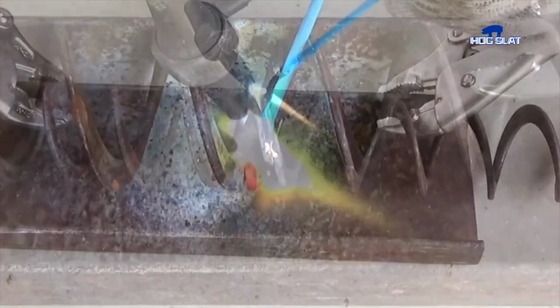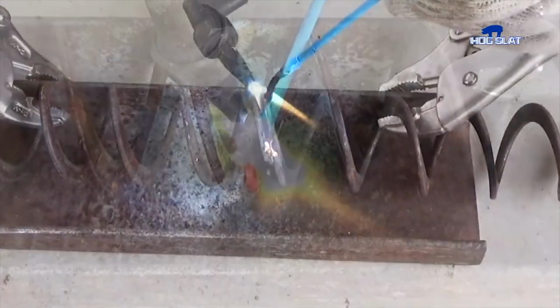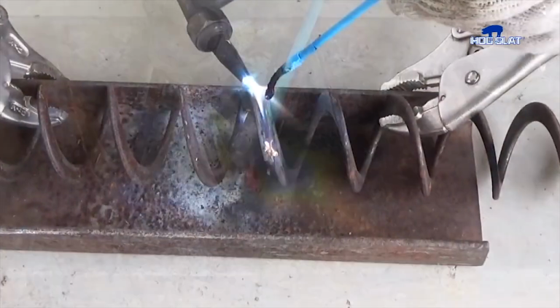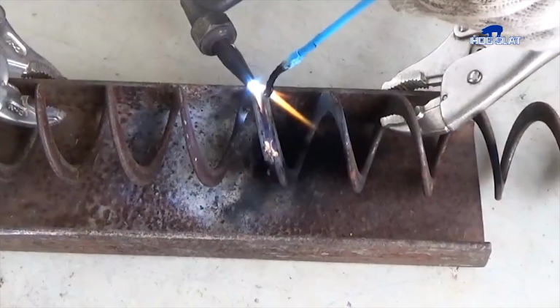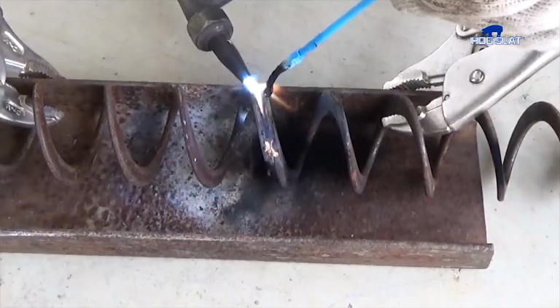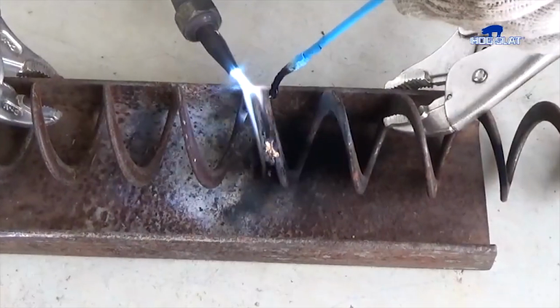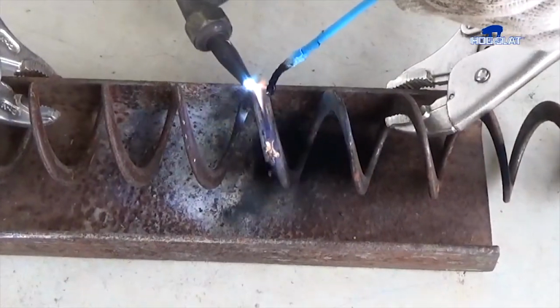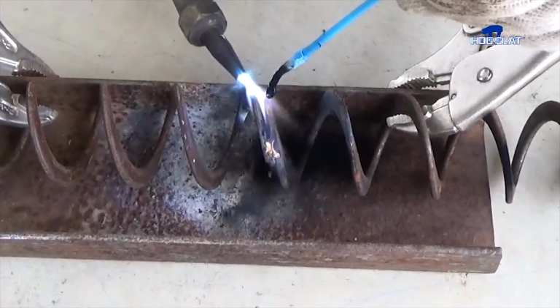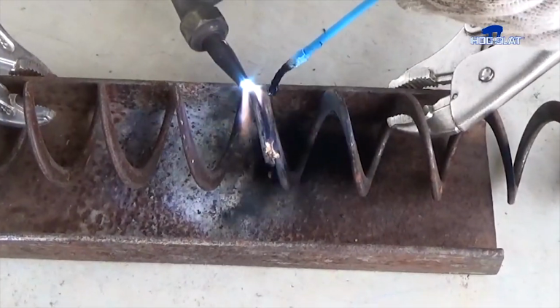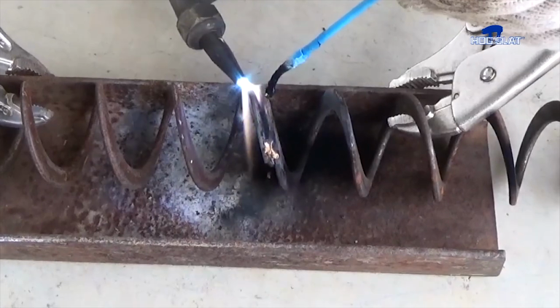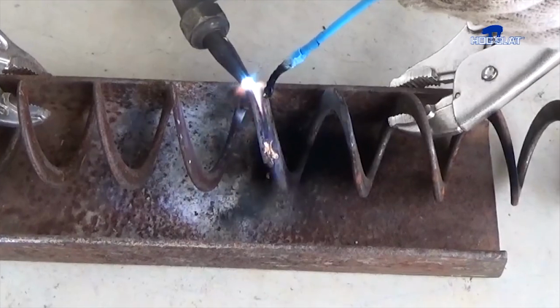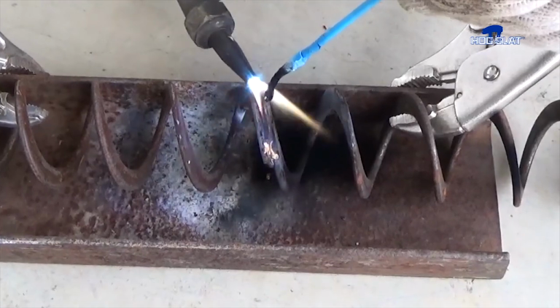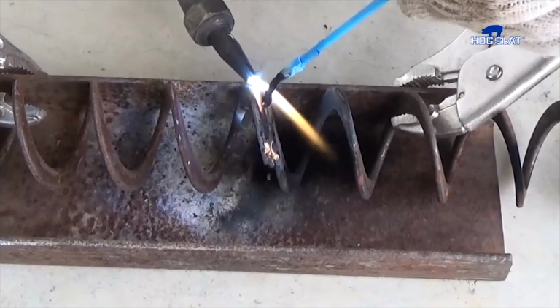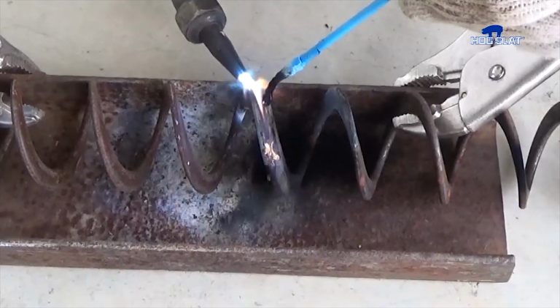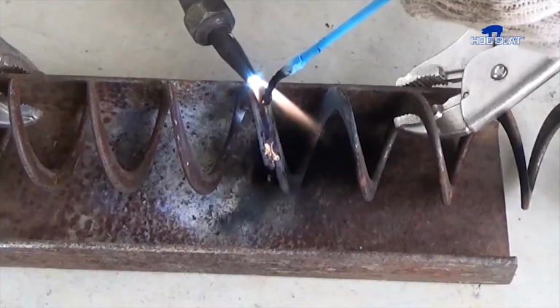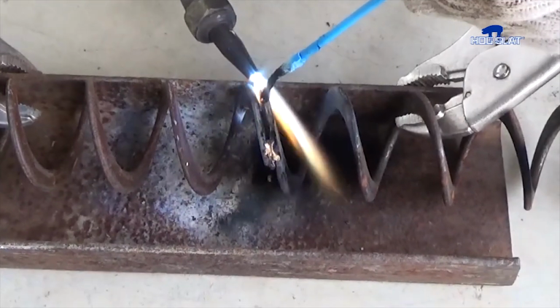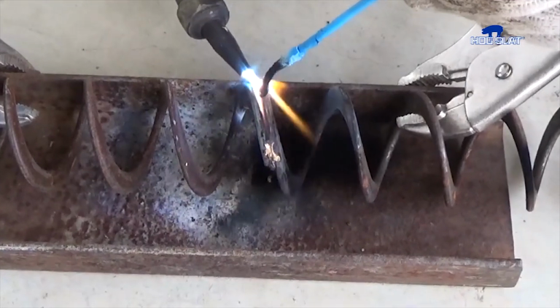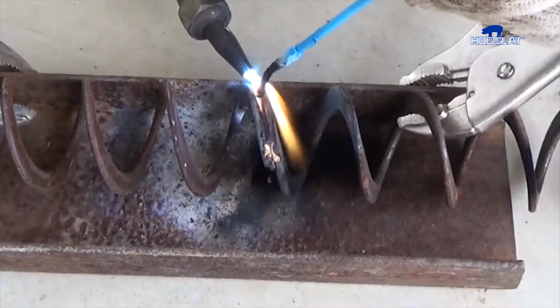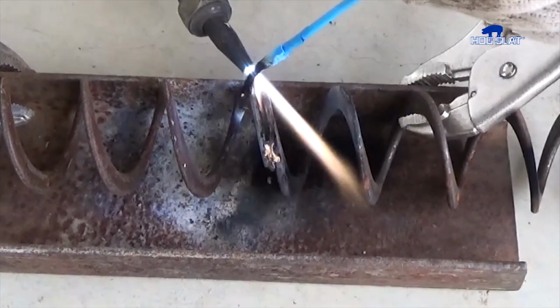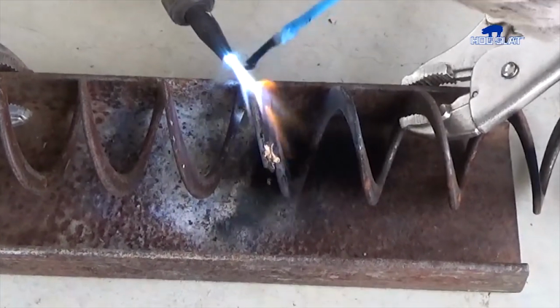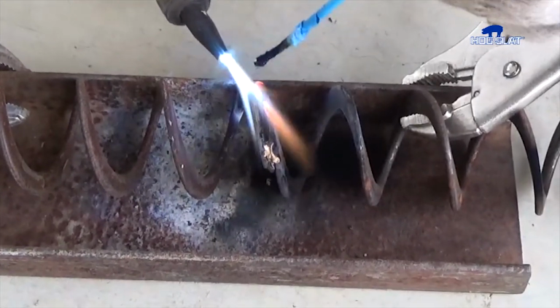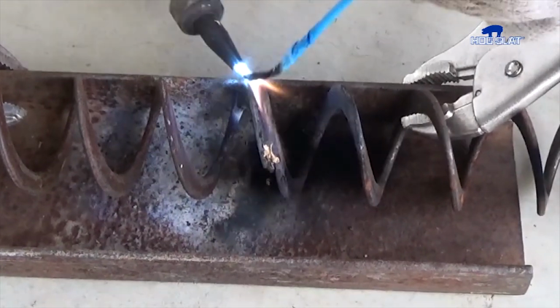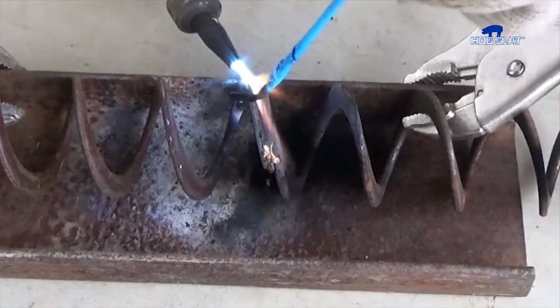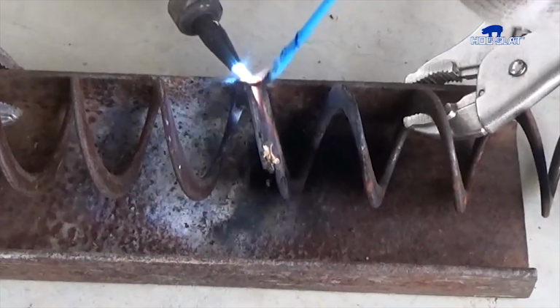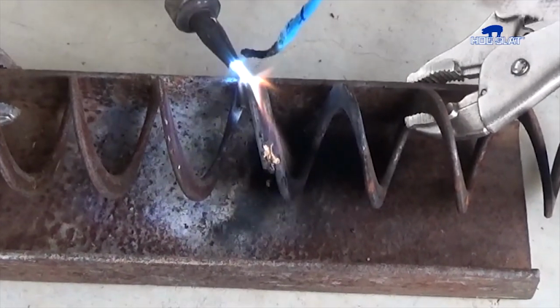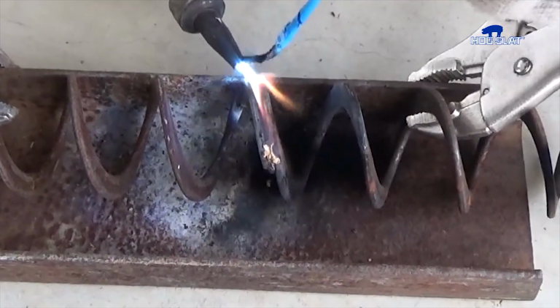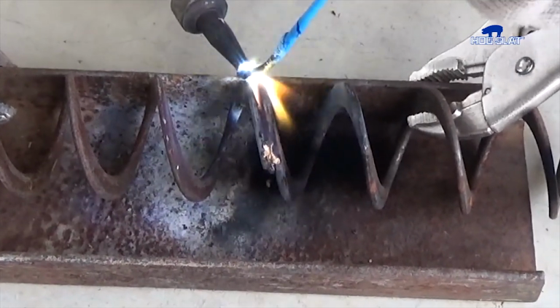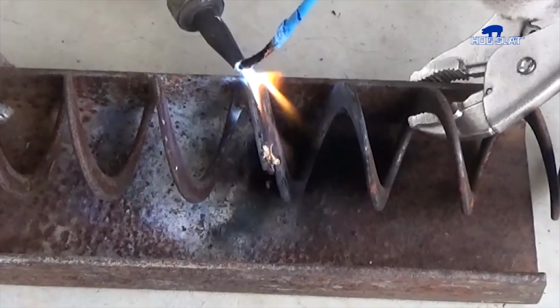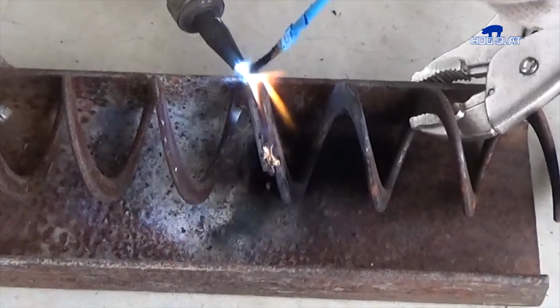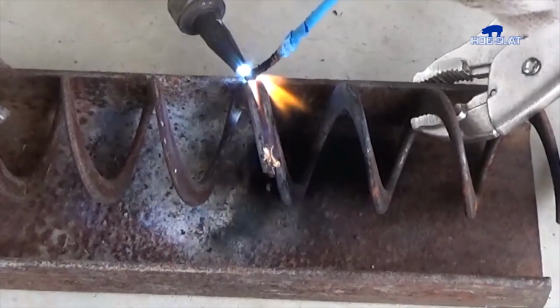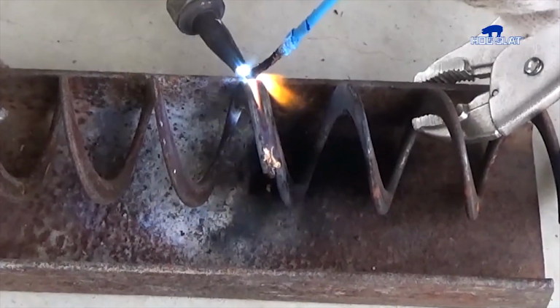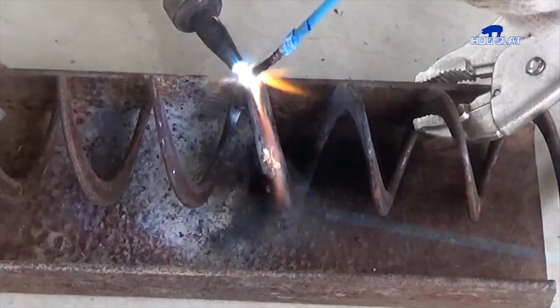Once the inside edge has been brazed, unclamp the auger, rotate it, and continue brazing the outer edge in the same manner.